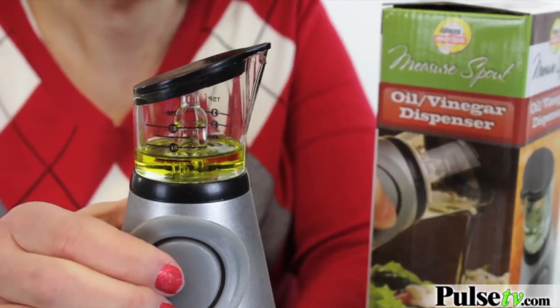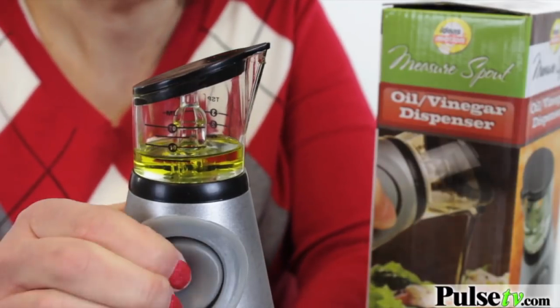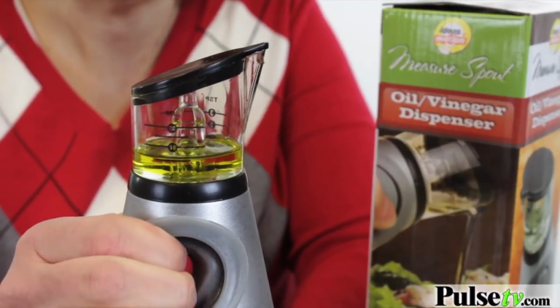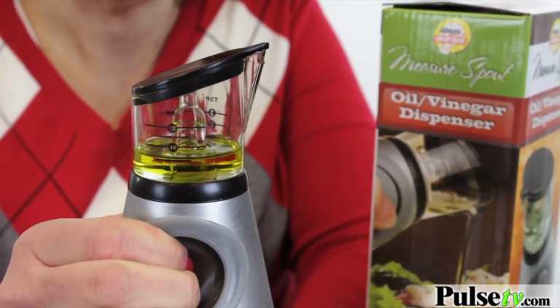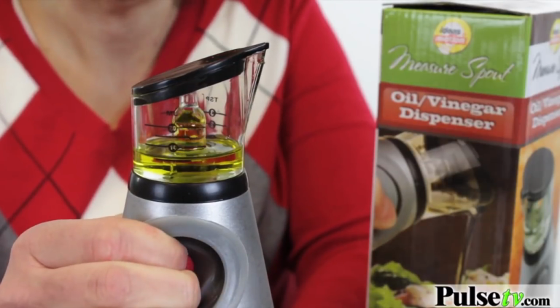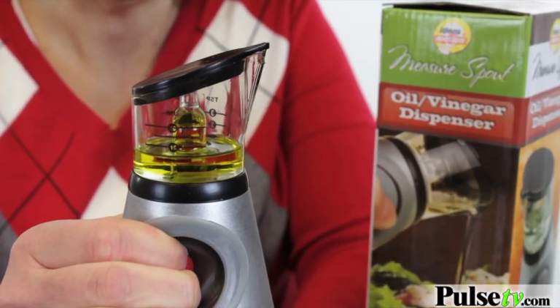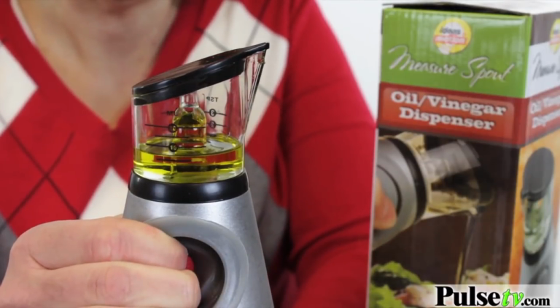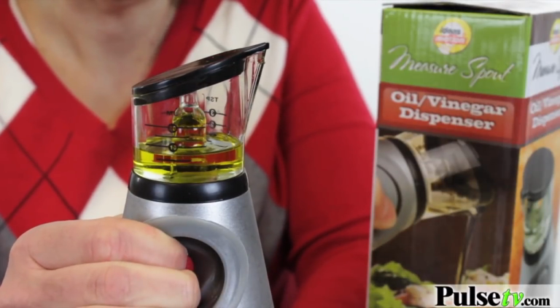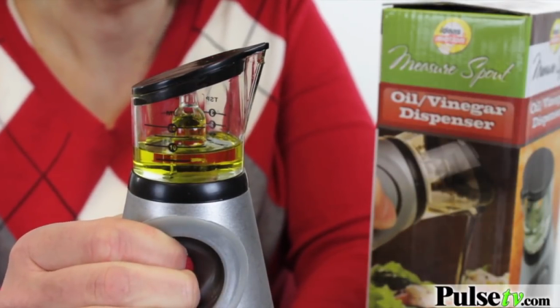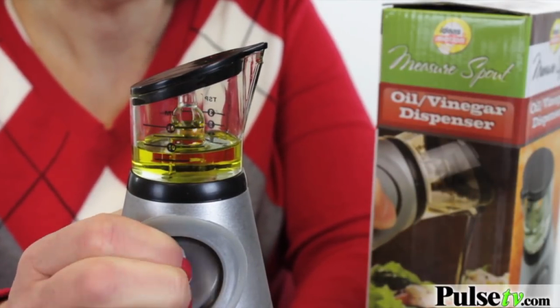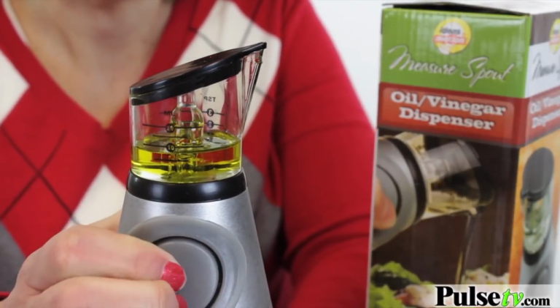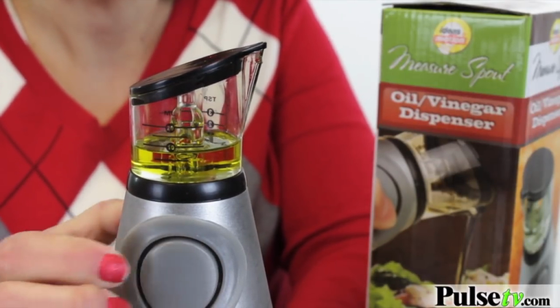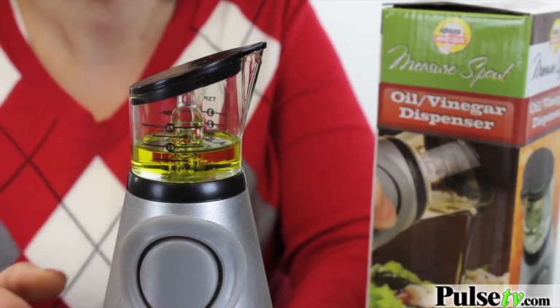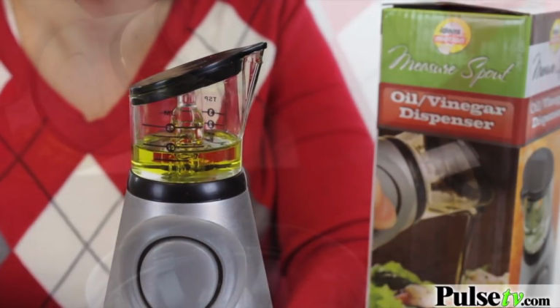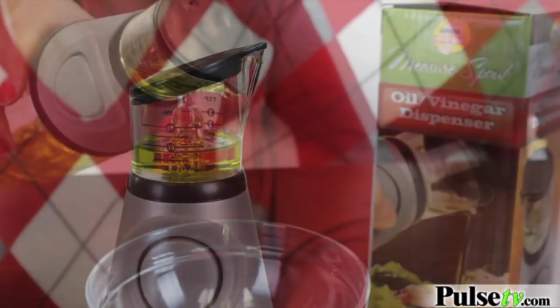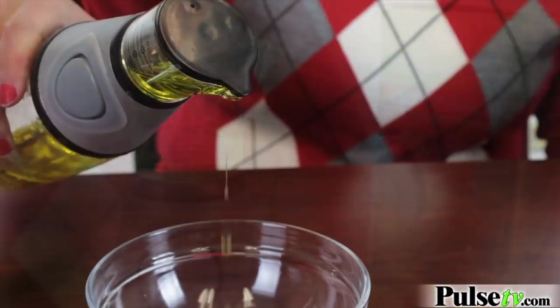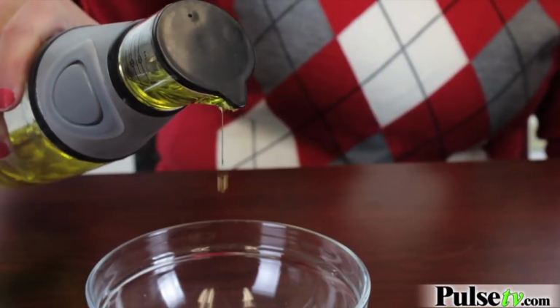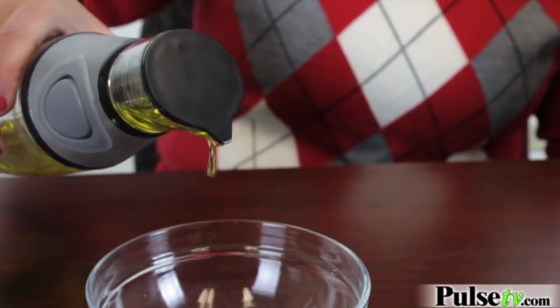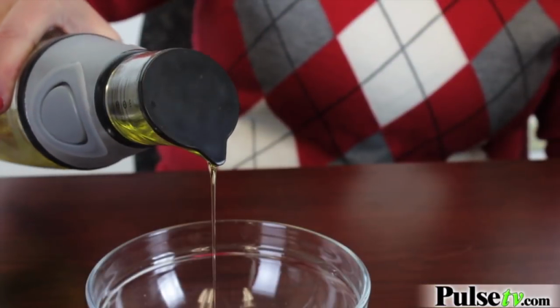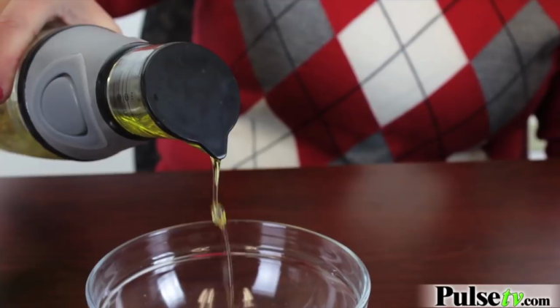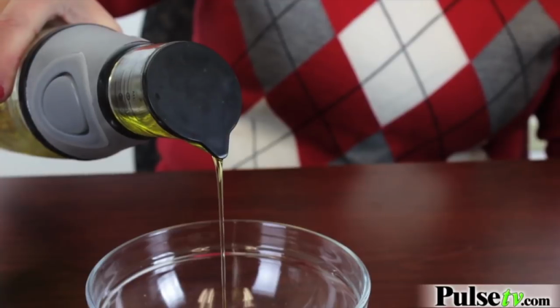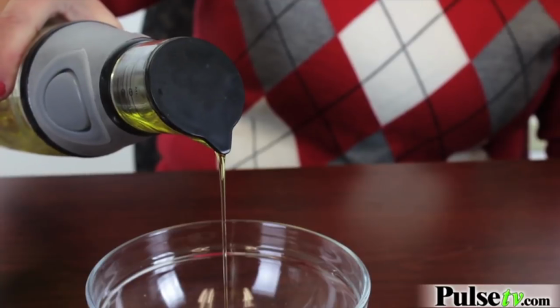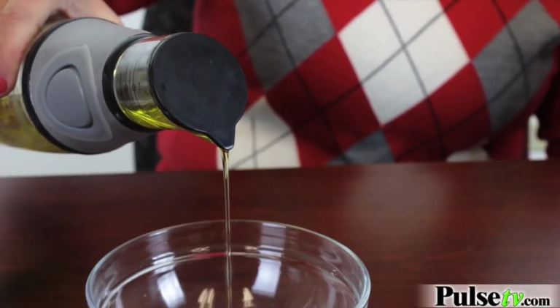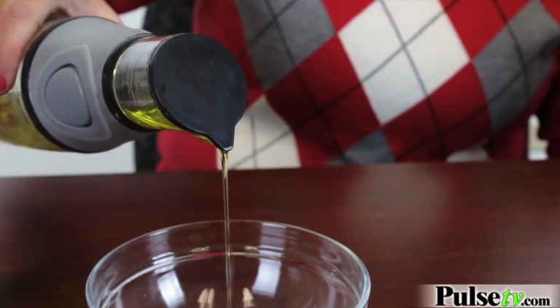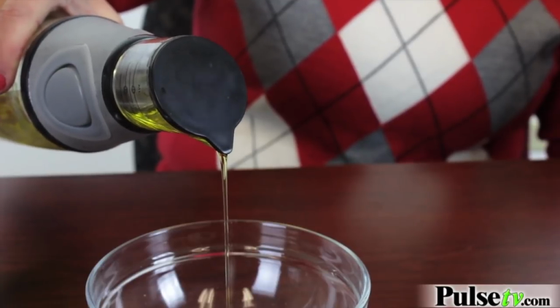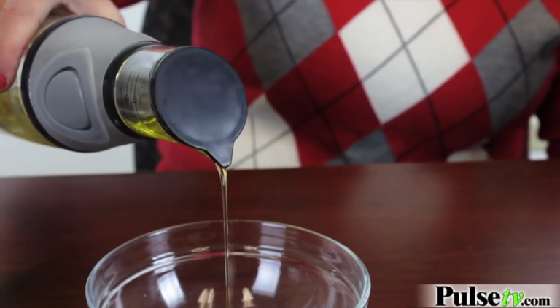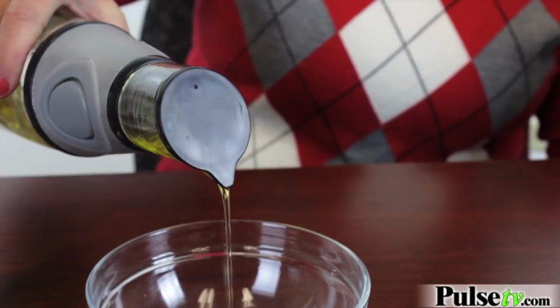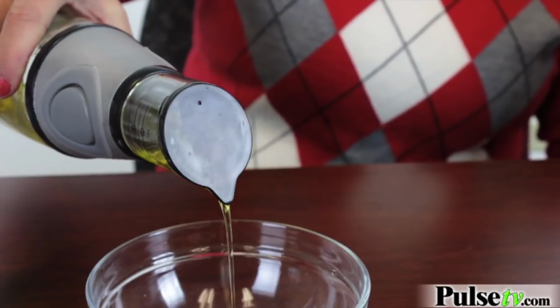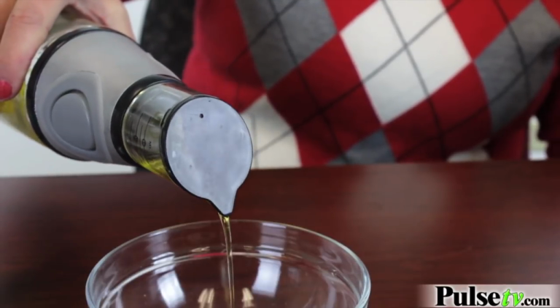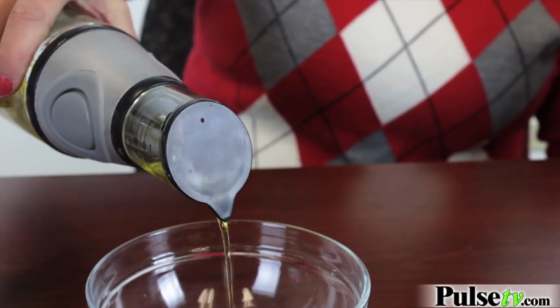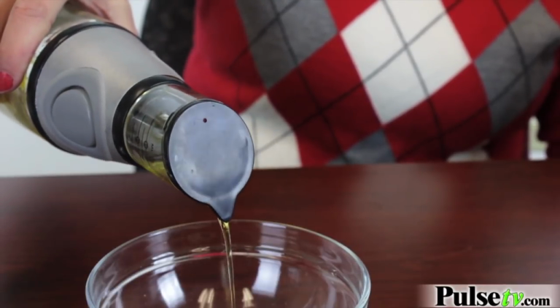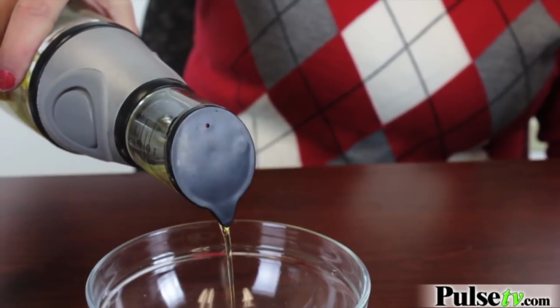Just give it a squeeze, a couple of squeezes, and then you can measure the exact amount and pour it right on.